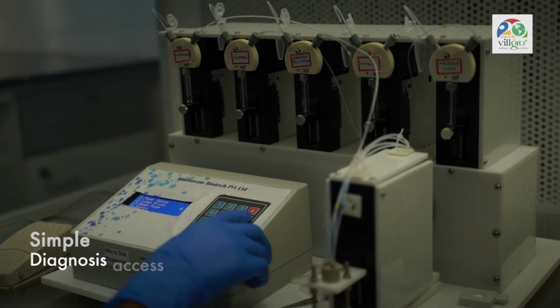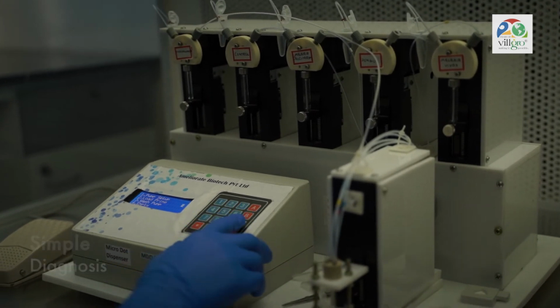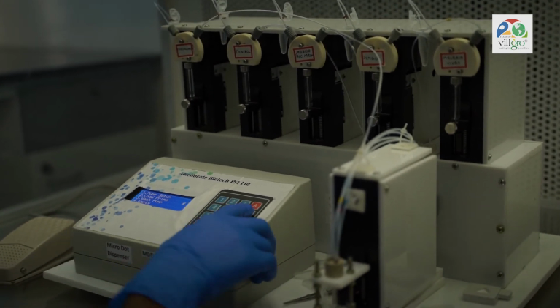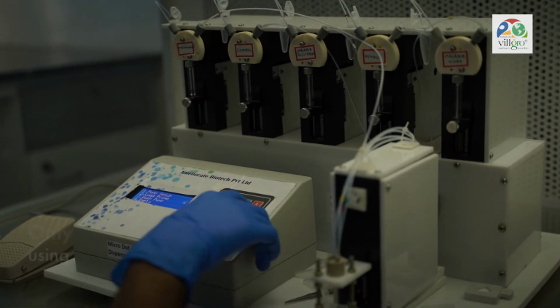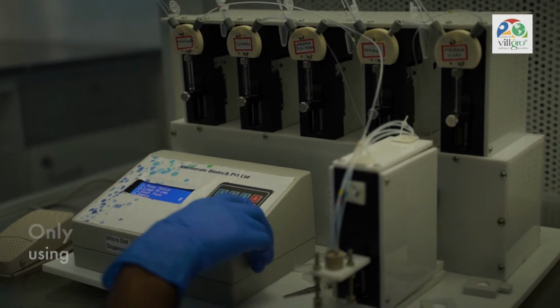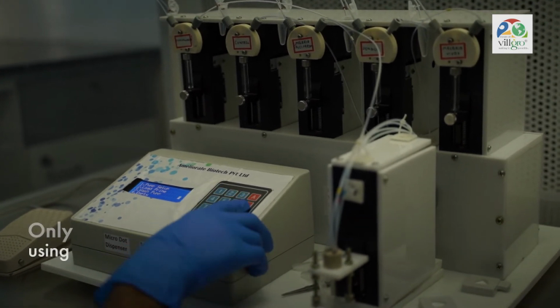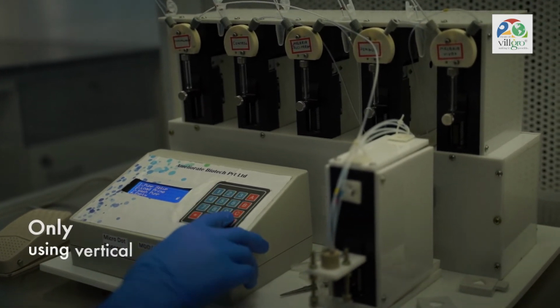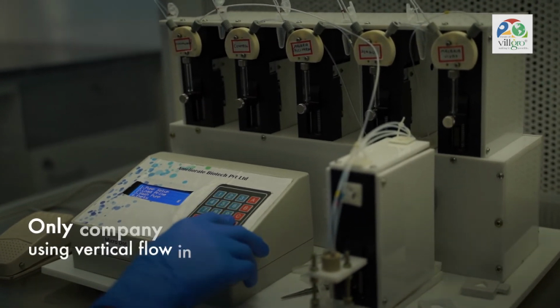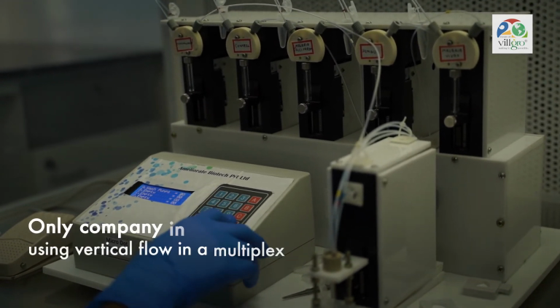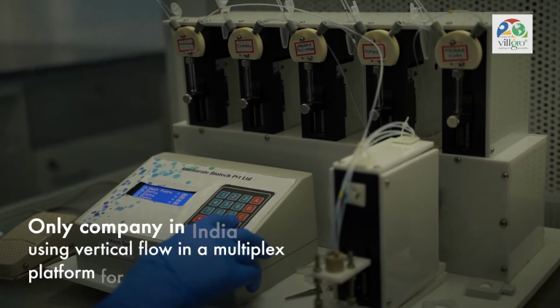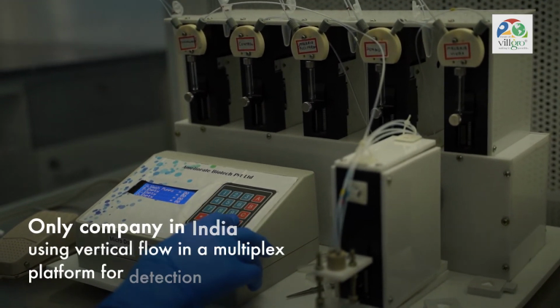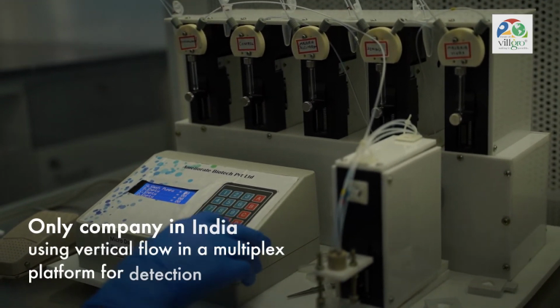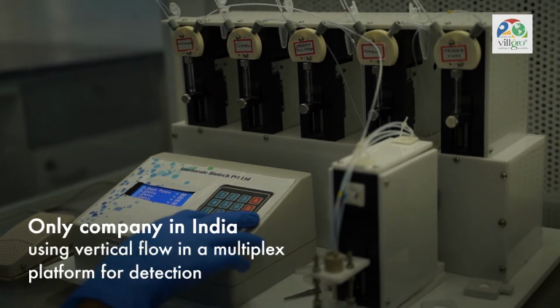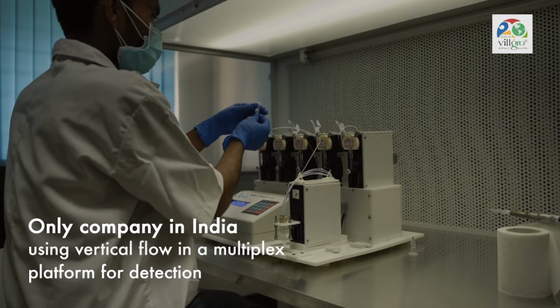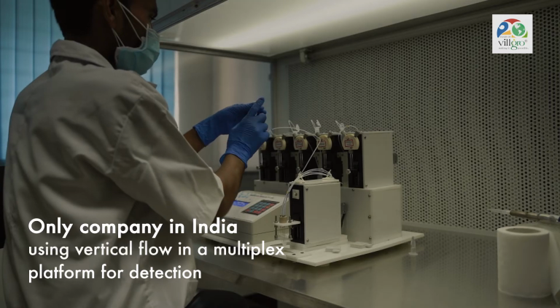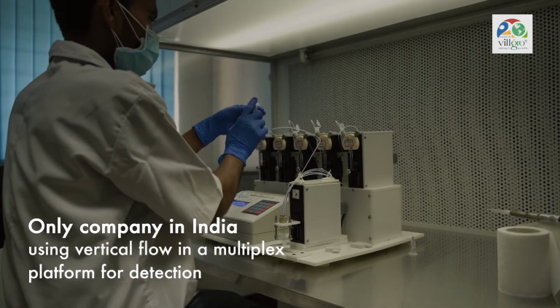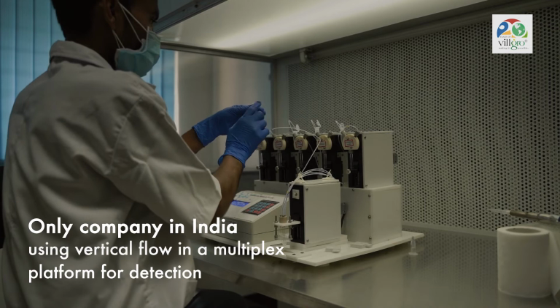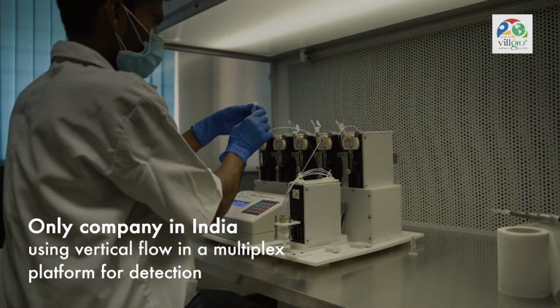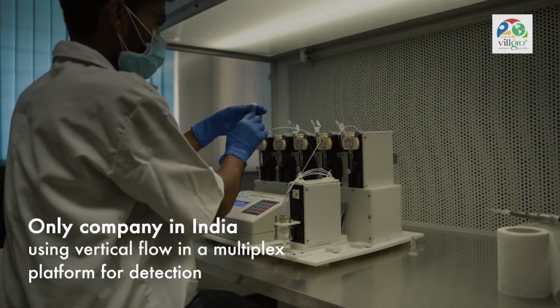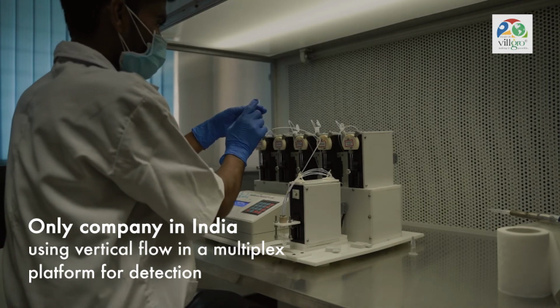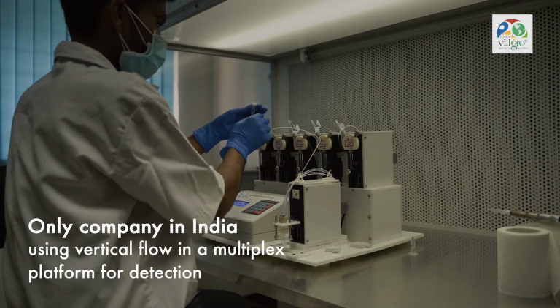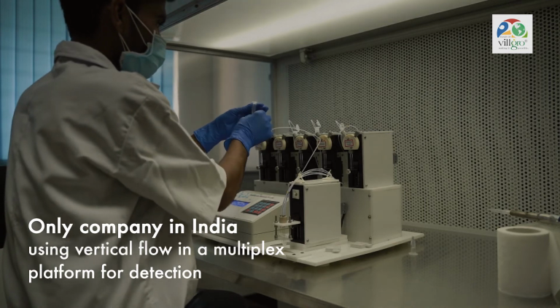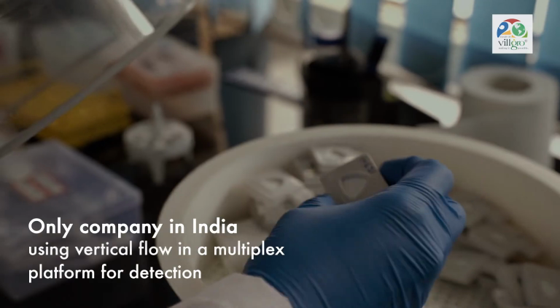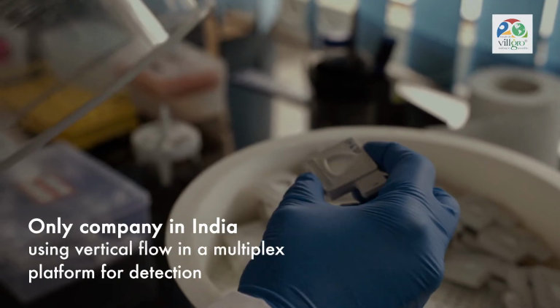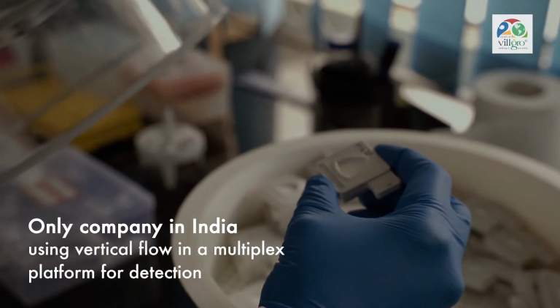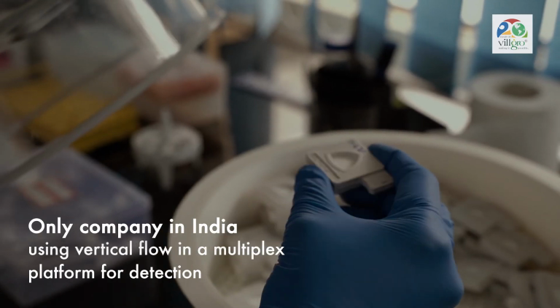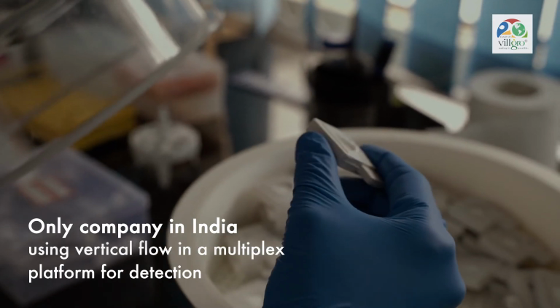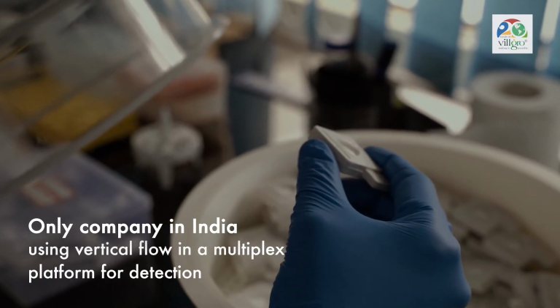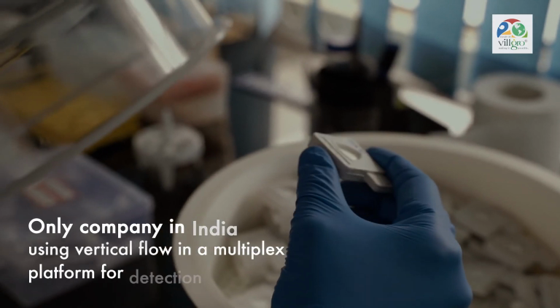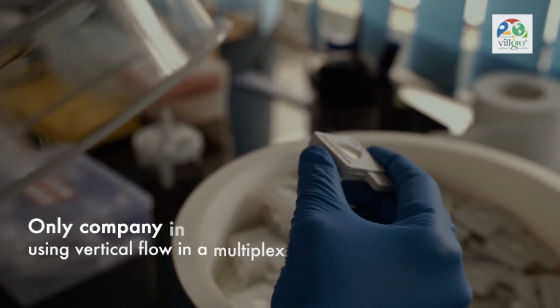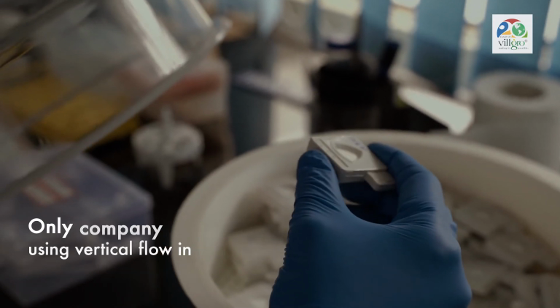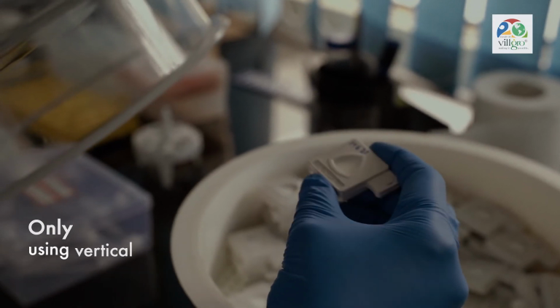Ameliorate is the only company right now in India that is using vertical flow in a multiplex platform to detect these diseases.